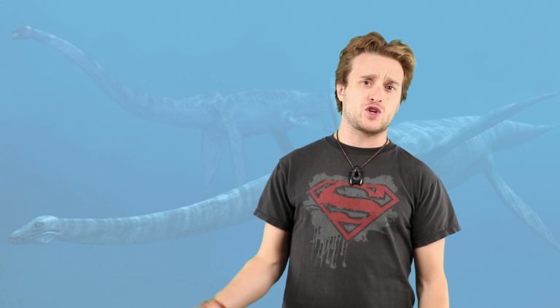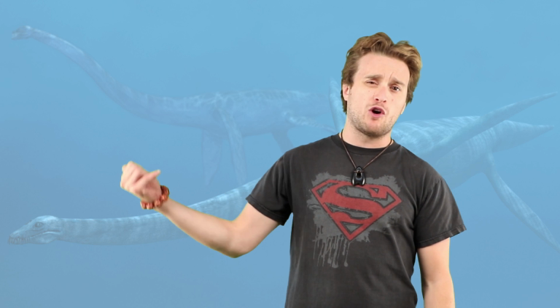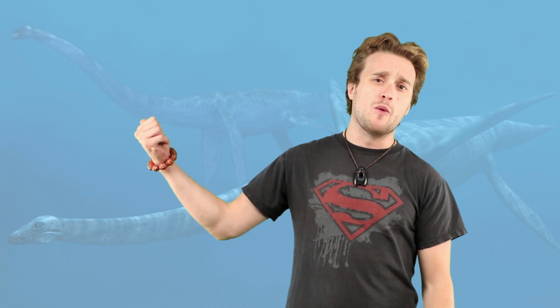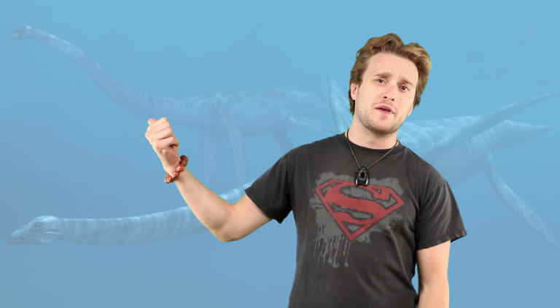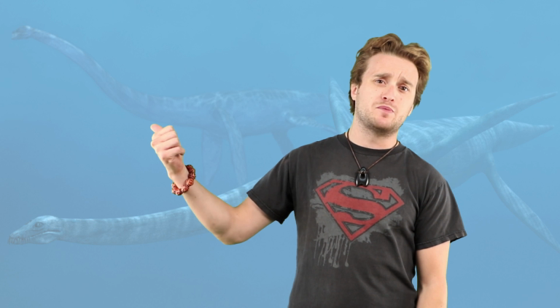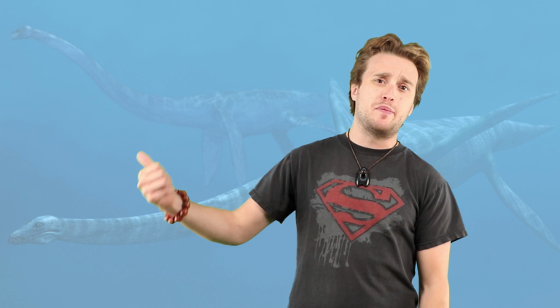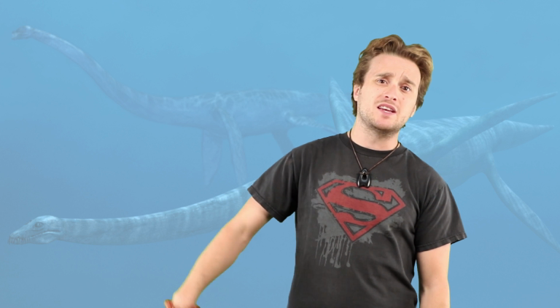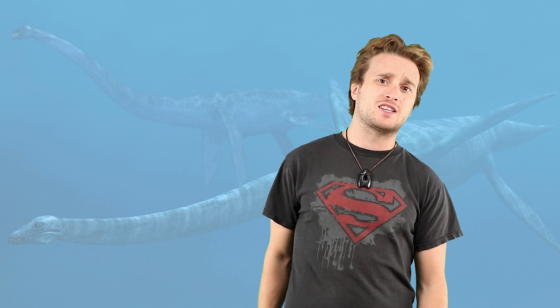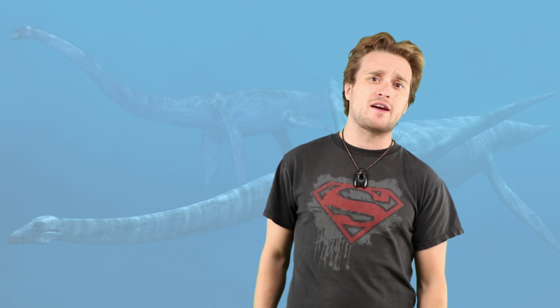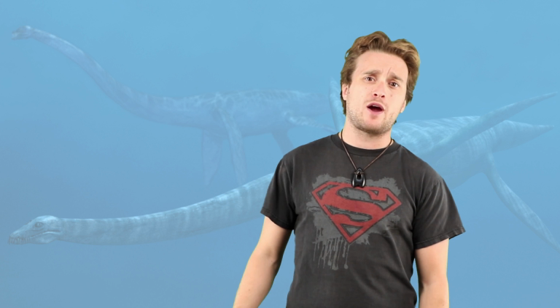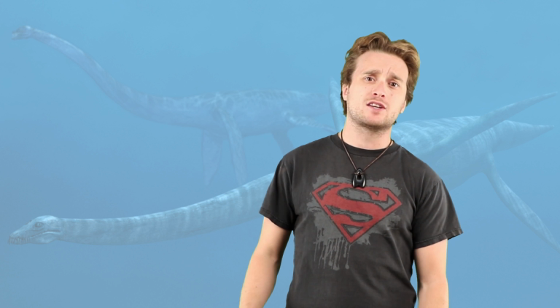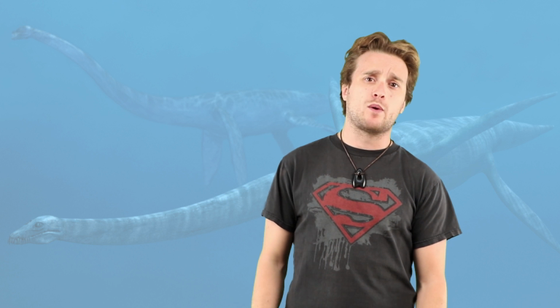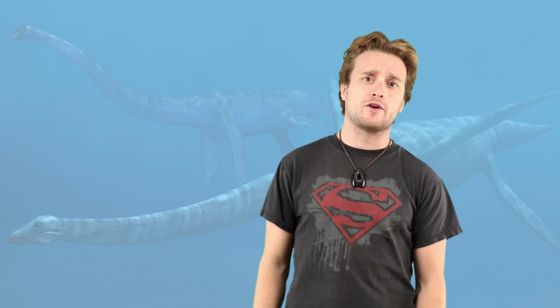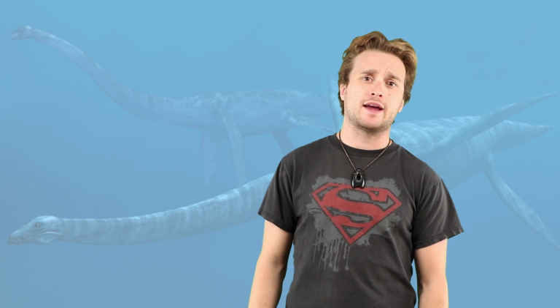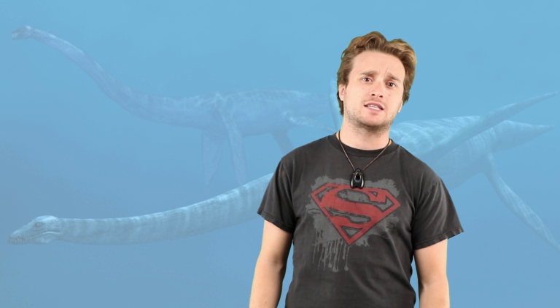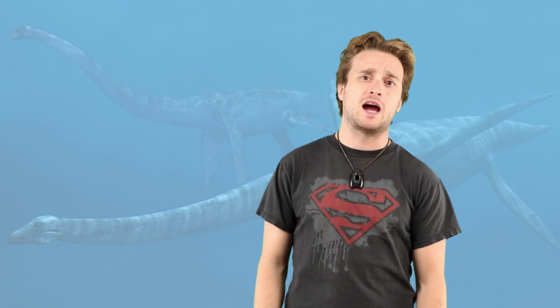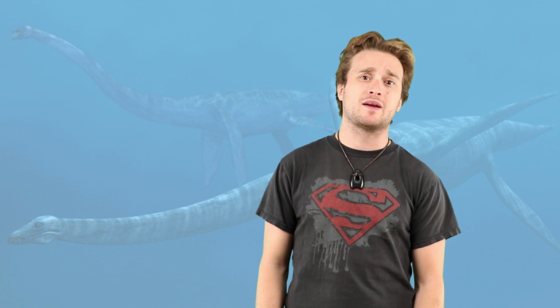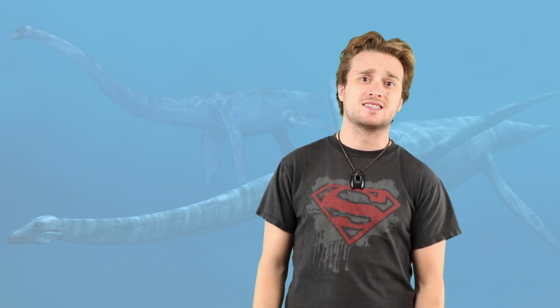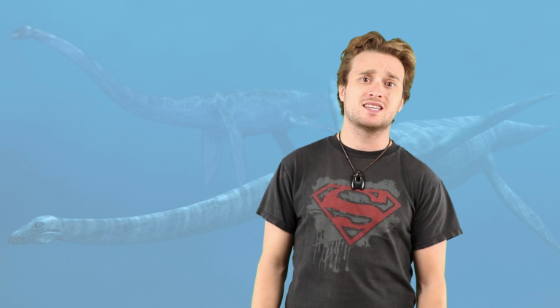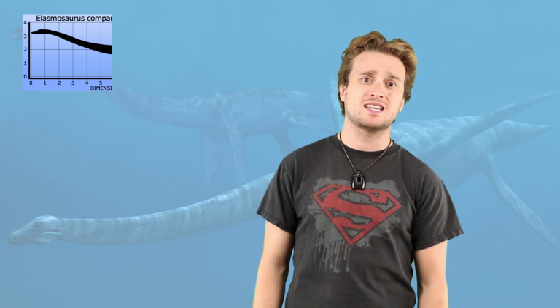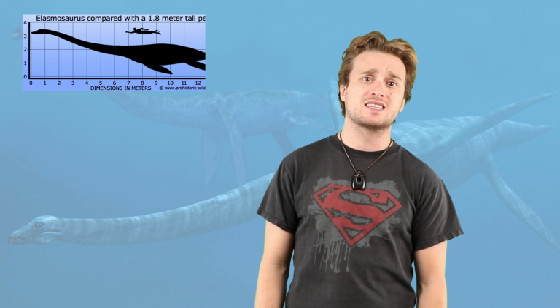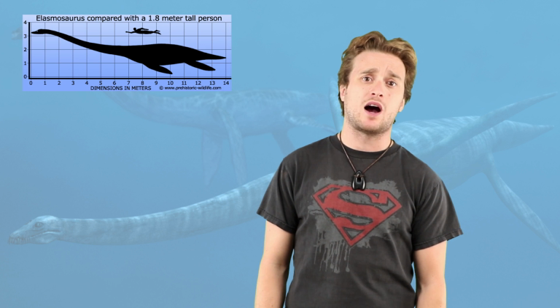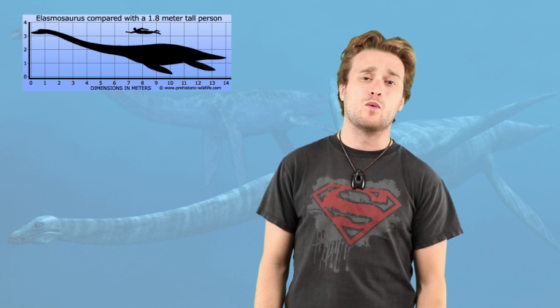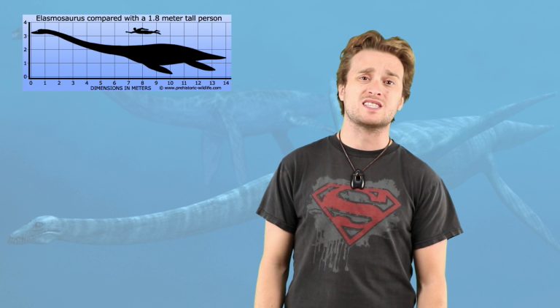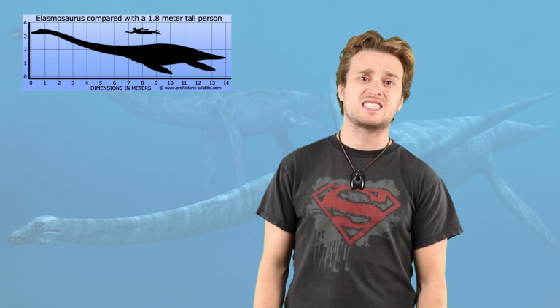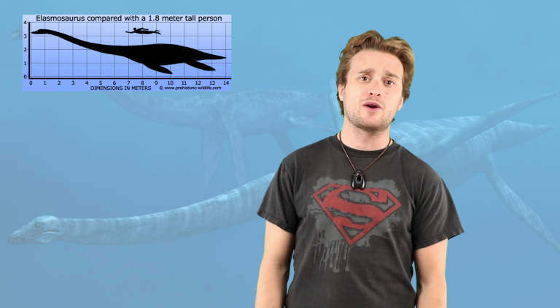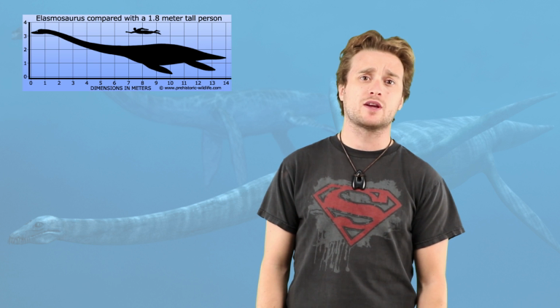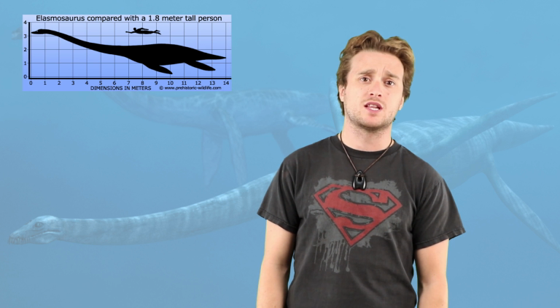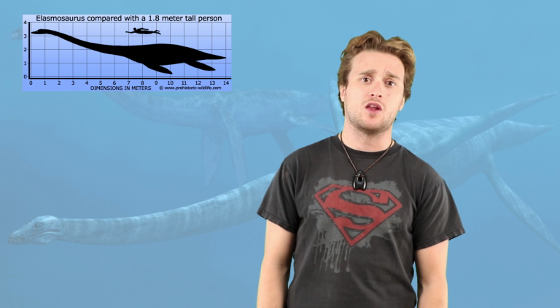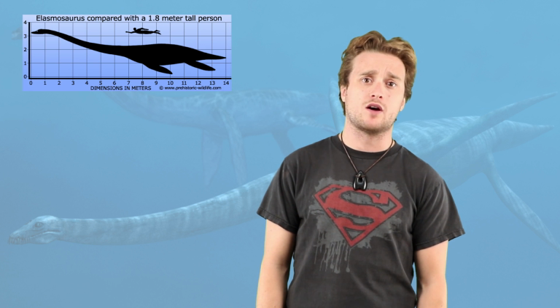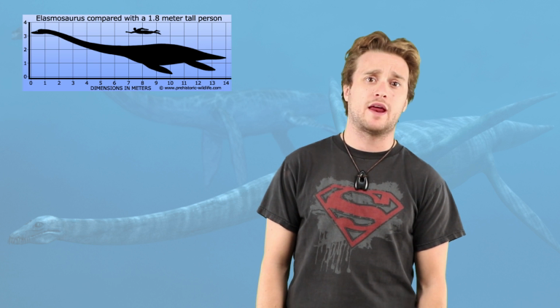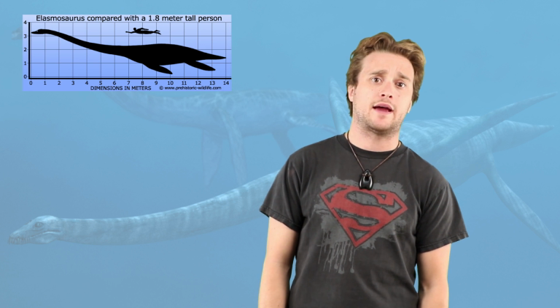I sure hope this beast never had to wear a necktie, because this thing has got one seriously long neck.